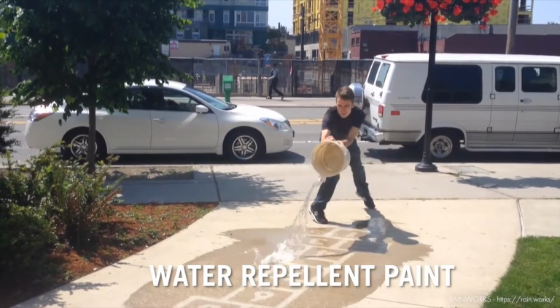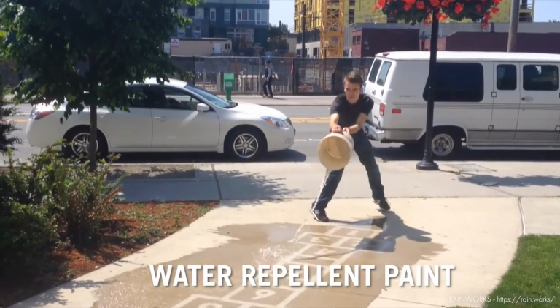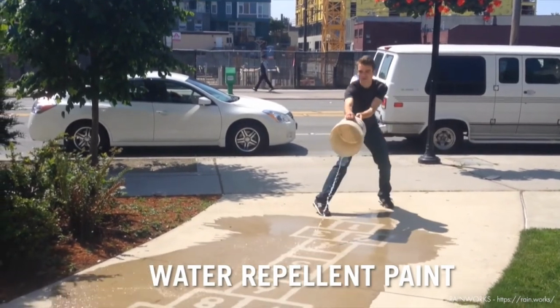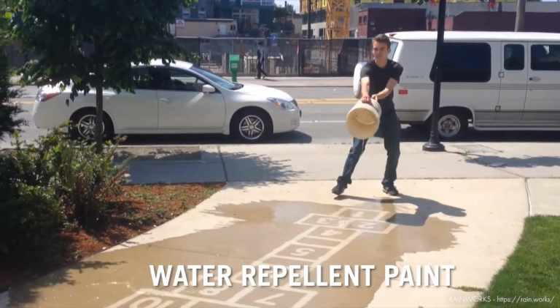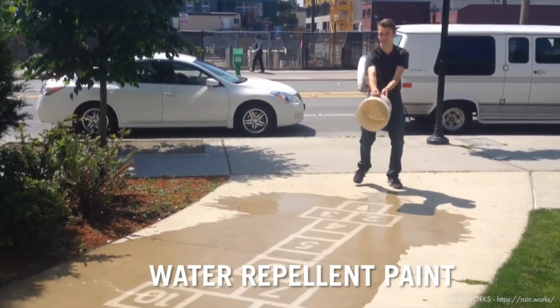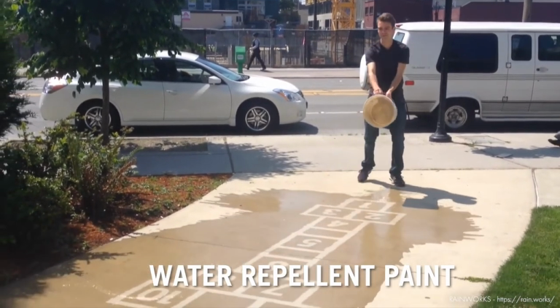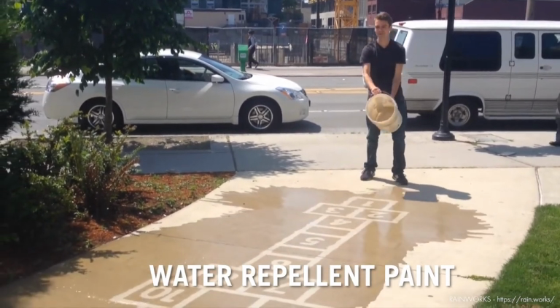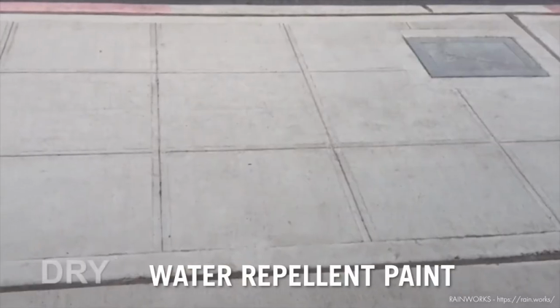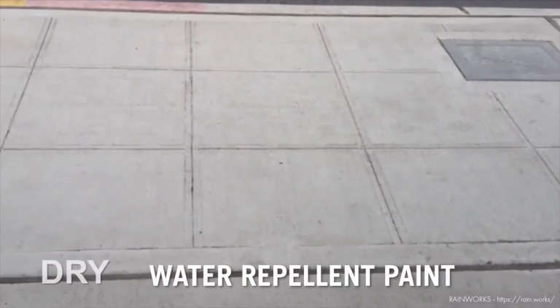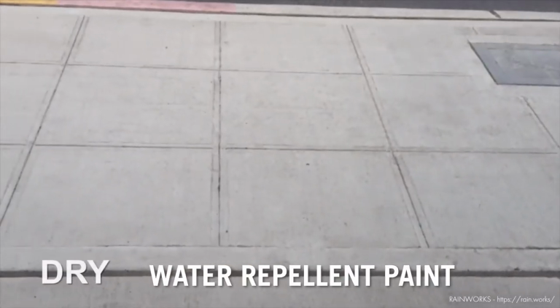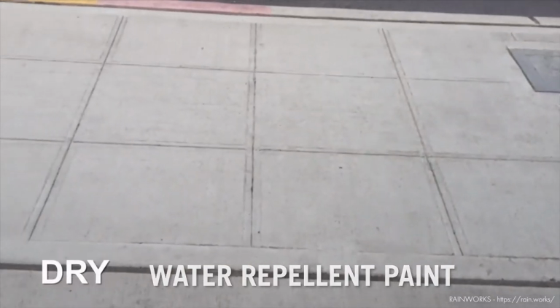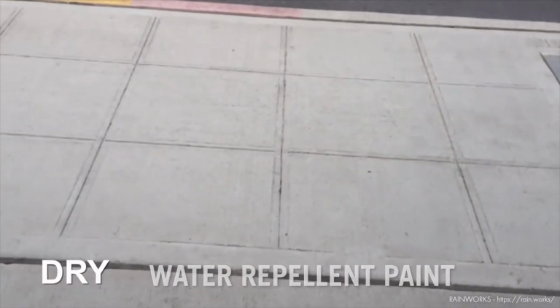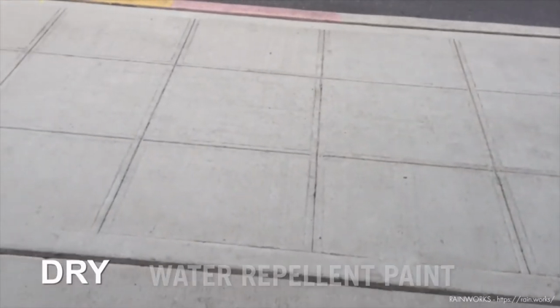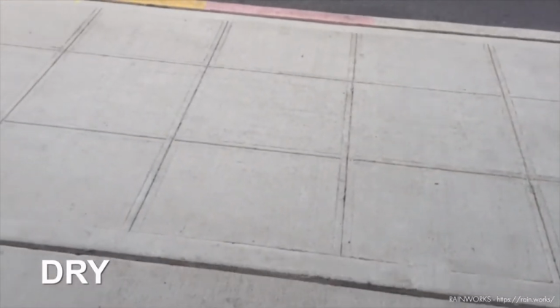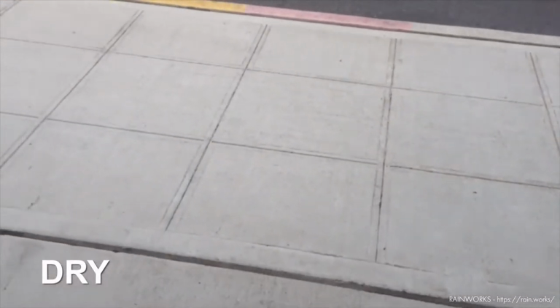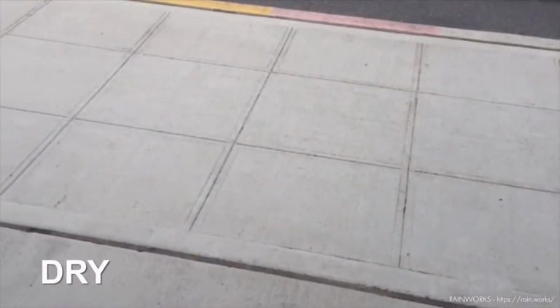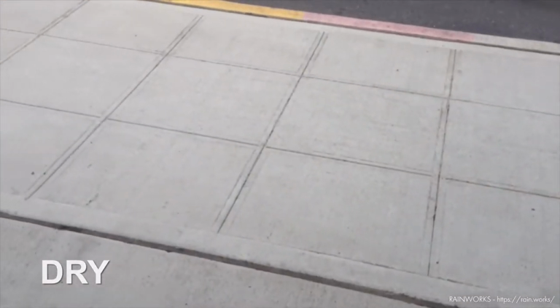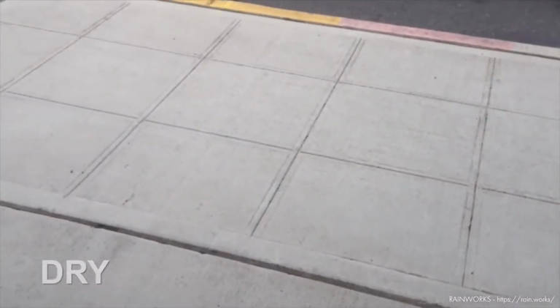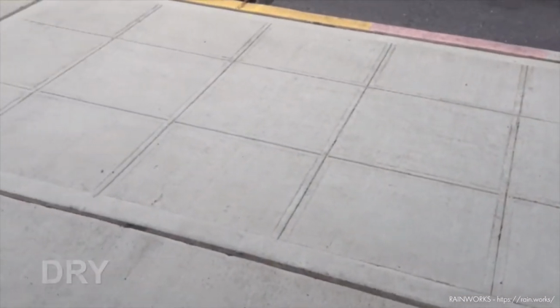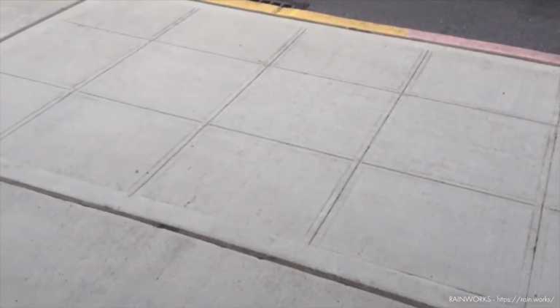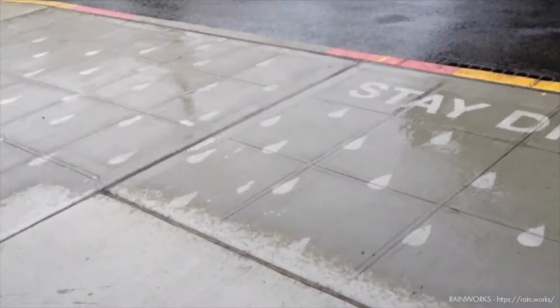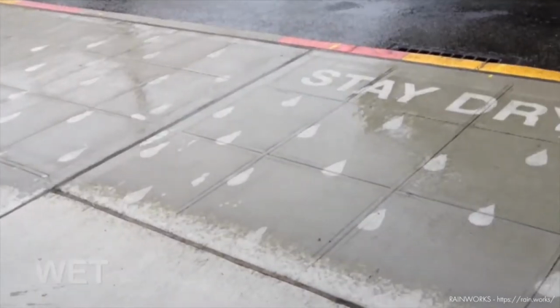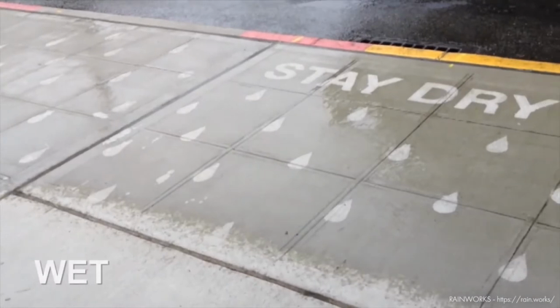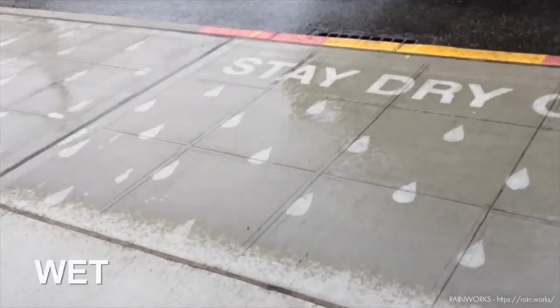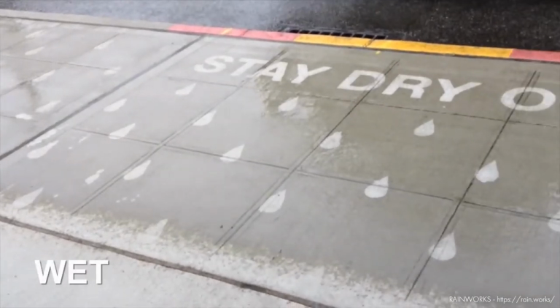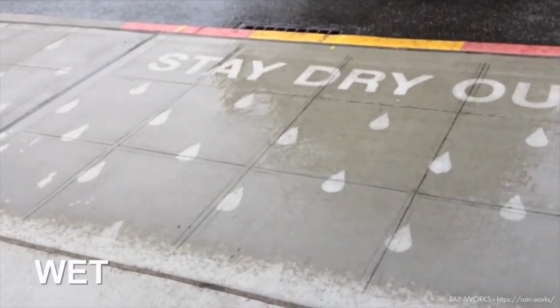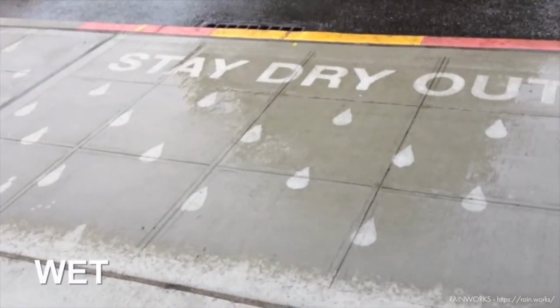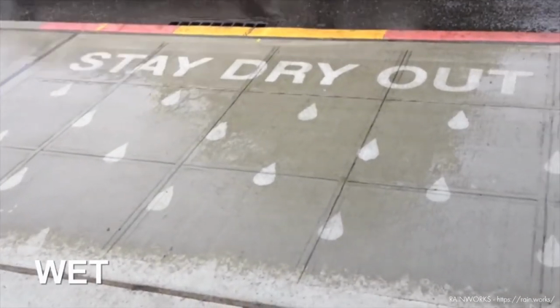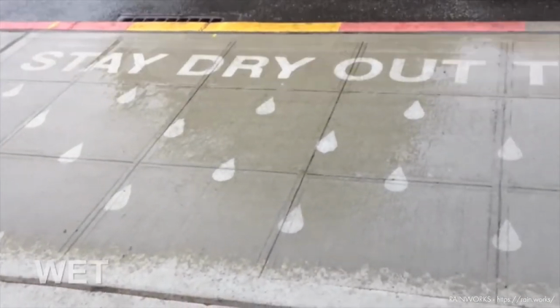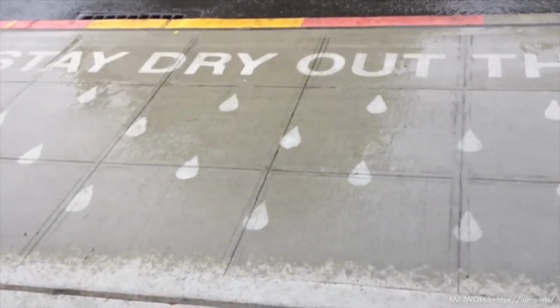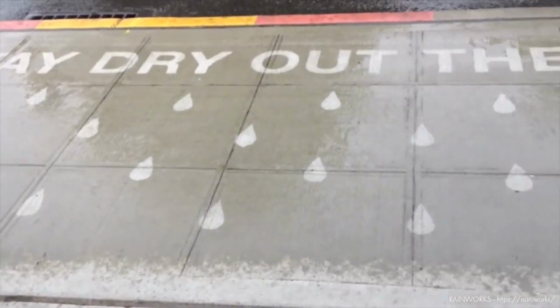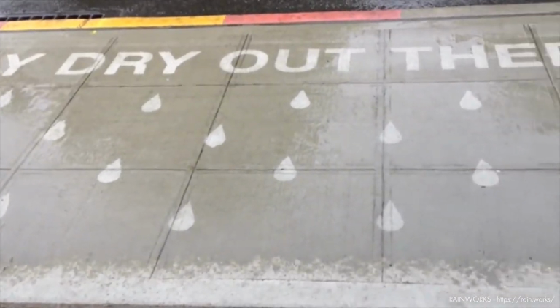We can create hidden designs on the ground that get revealed when water is added. It's something perfect for a rainy day.